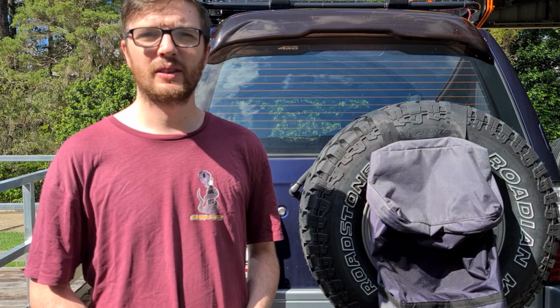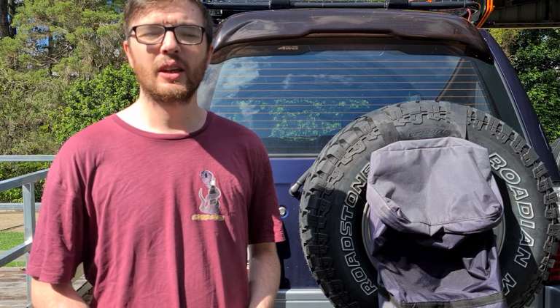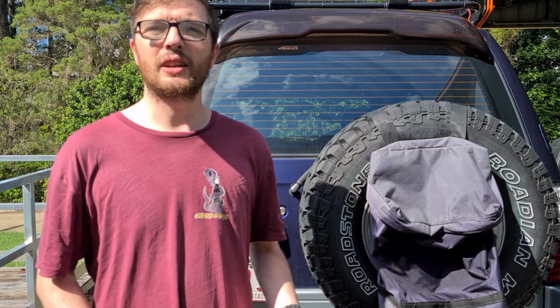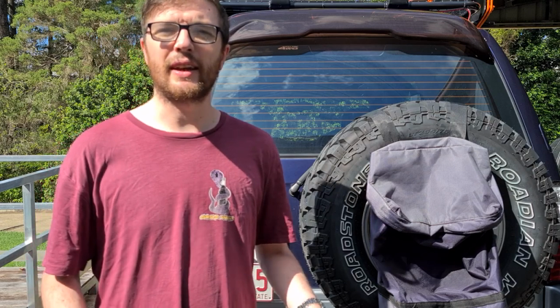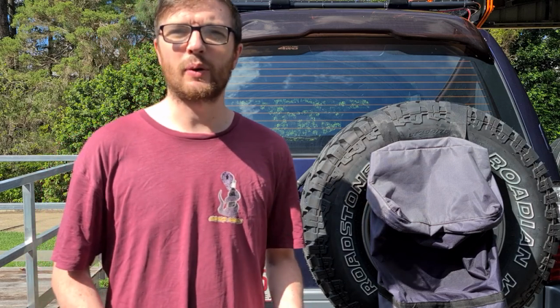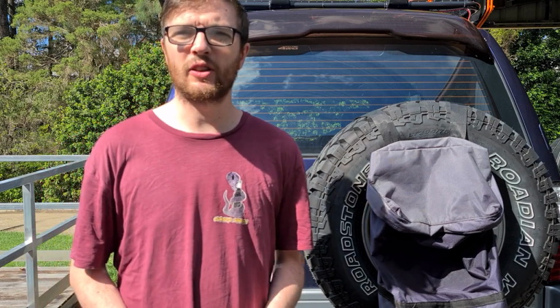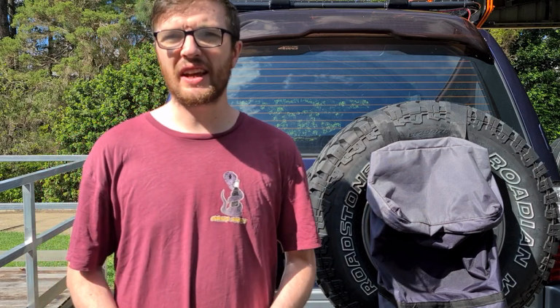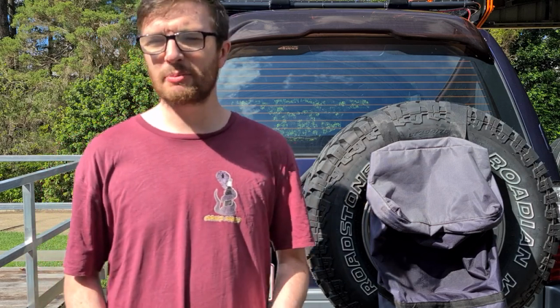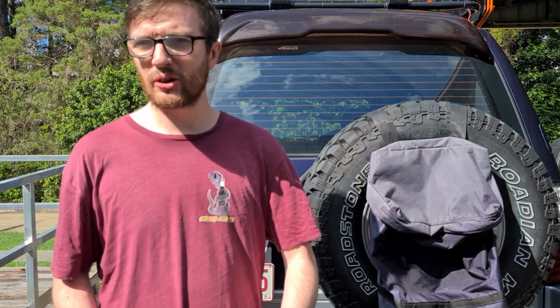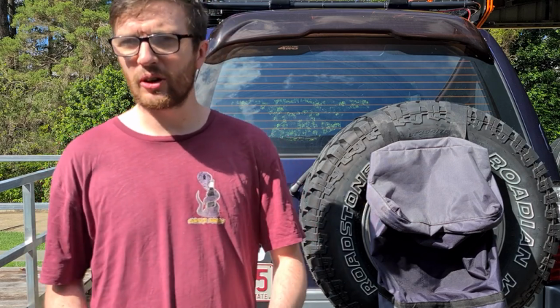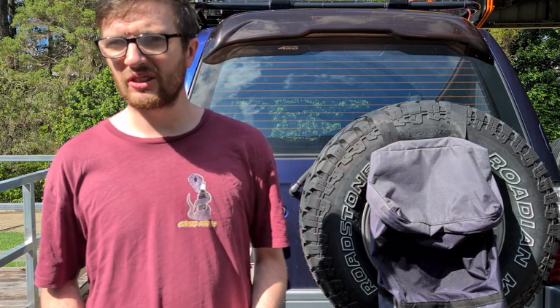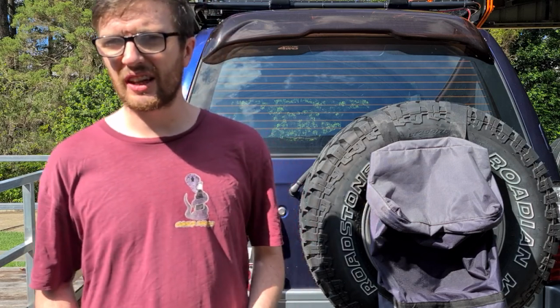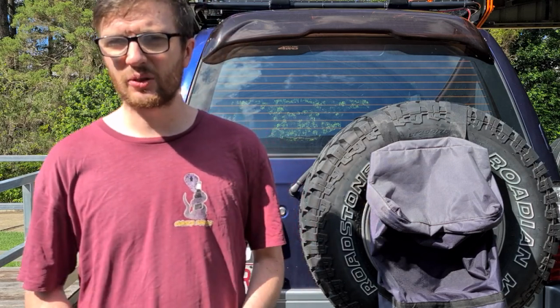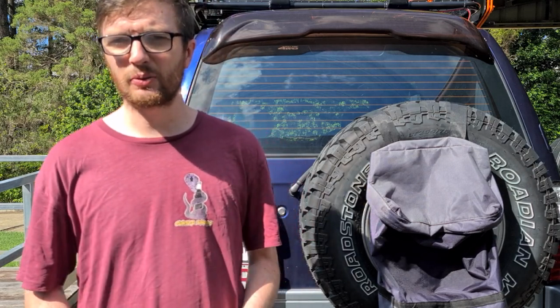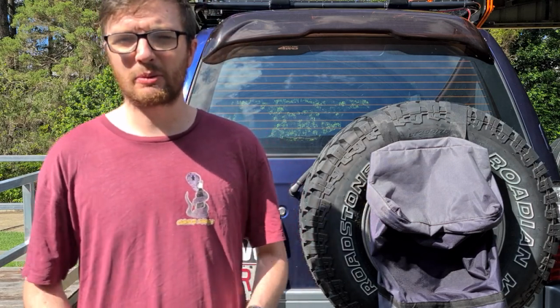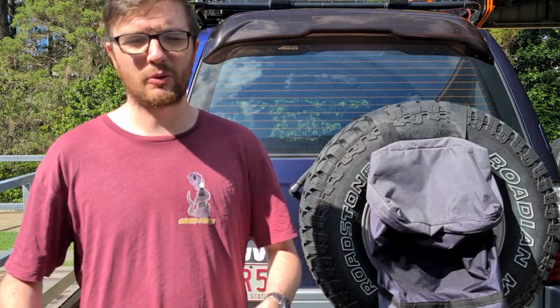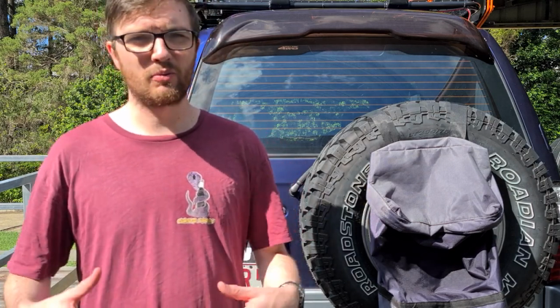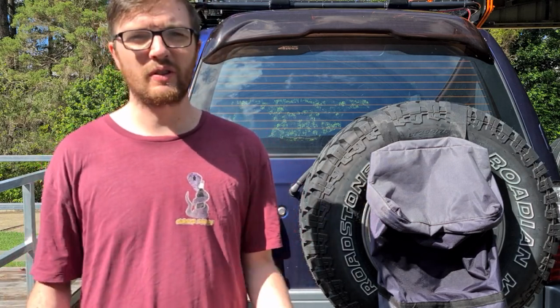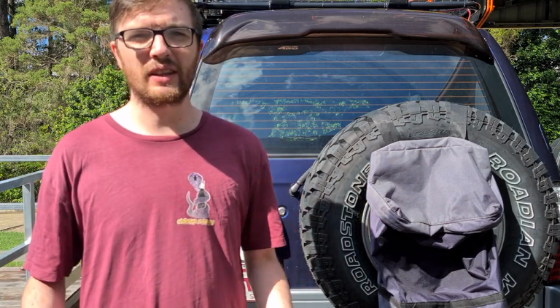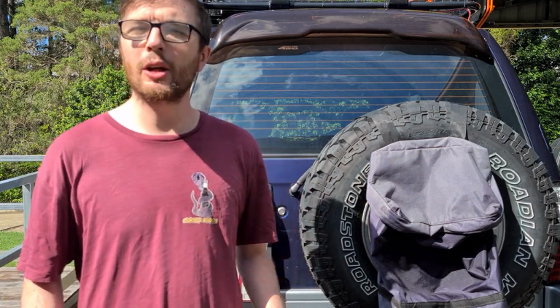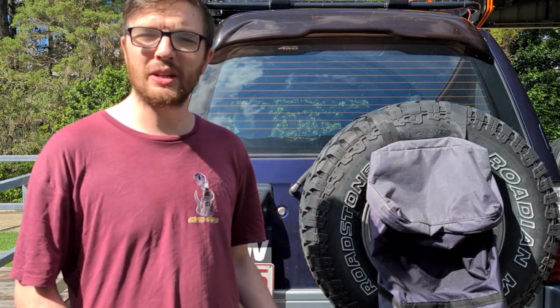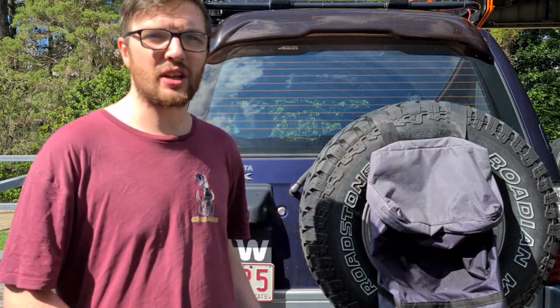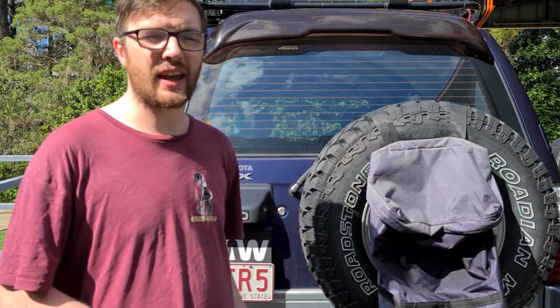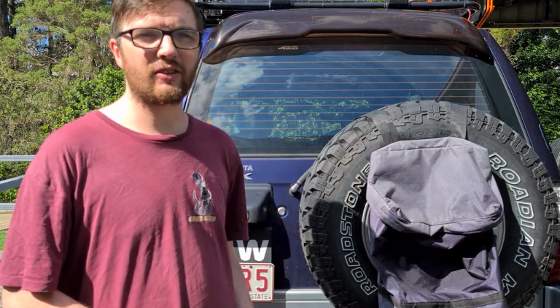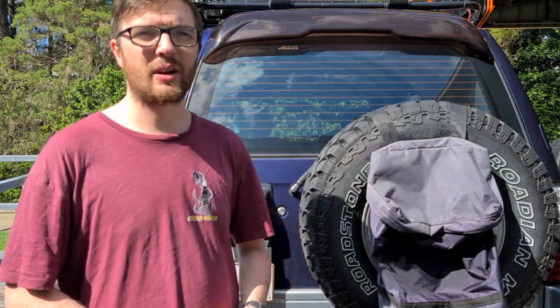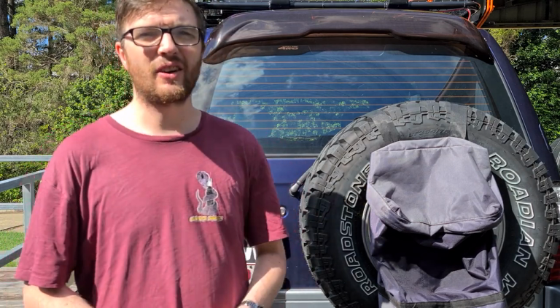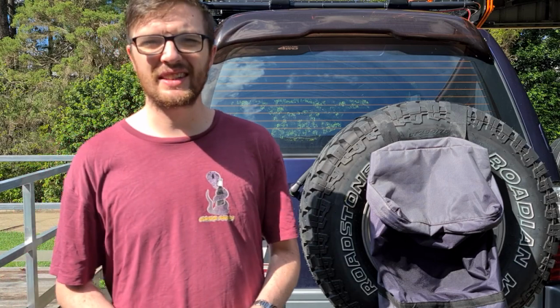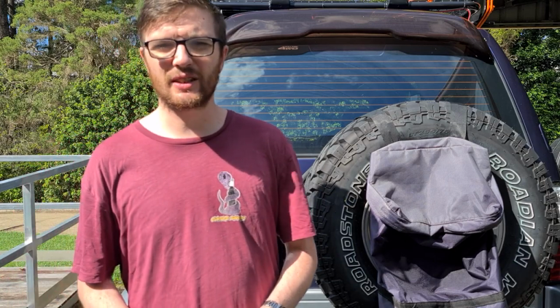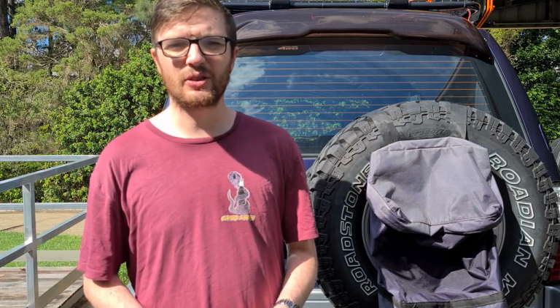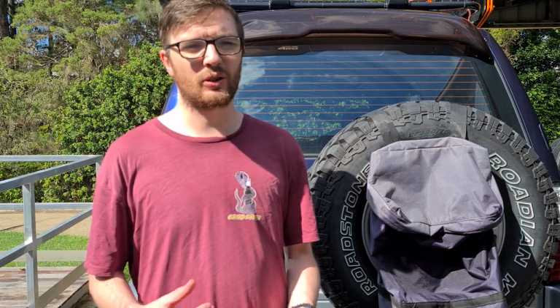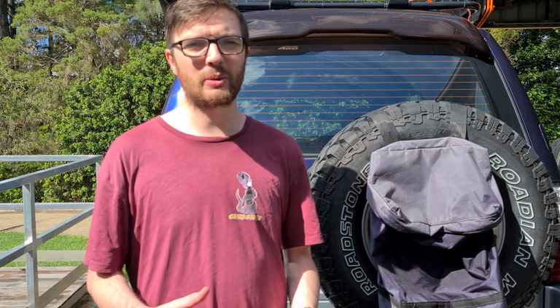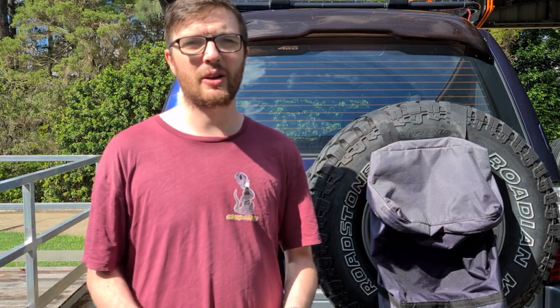G'day everyone. On today's episode of Nolzies Outdoors we're going to be removing the LPG tank from my 90 series Toyota Prado.